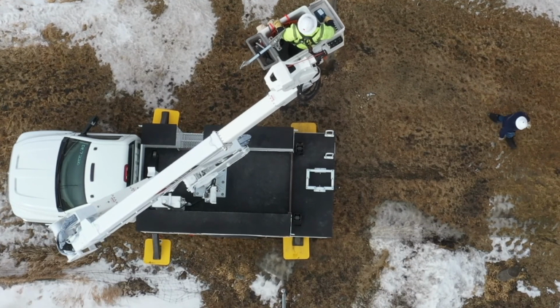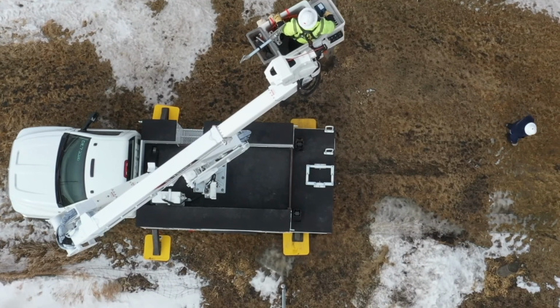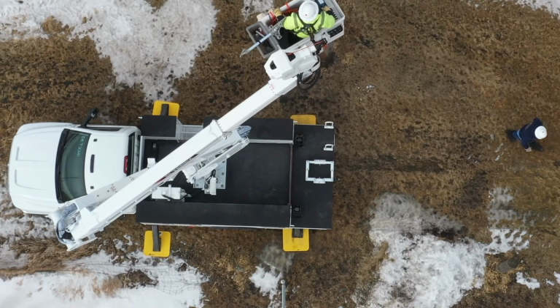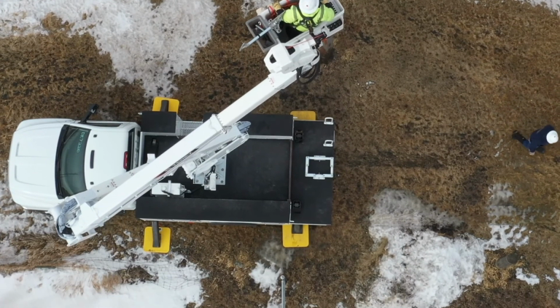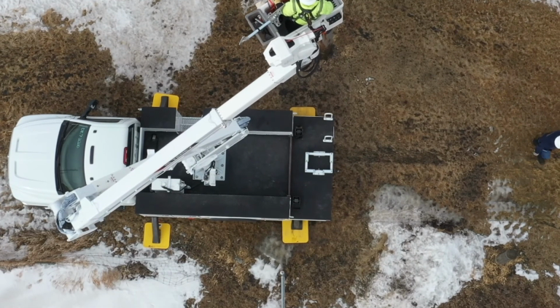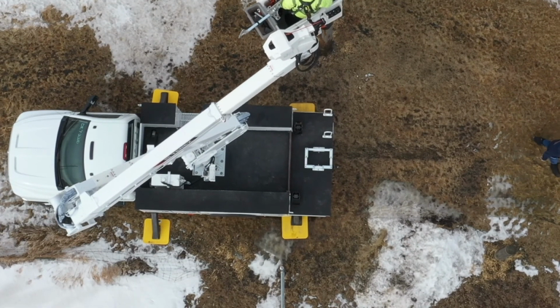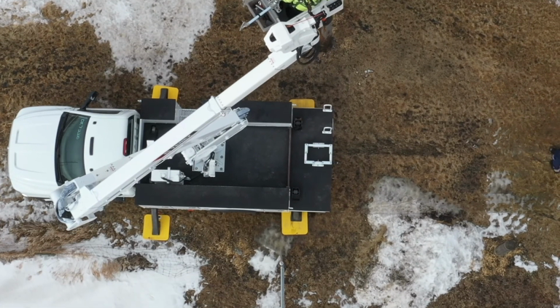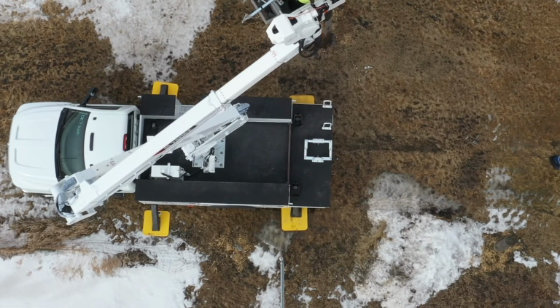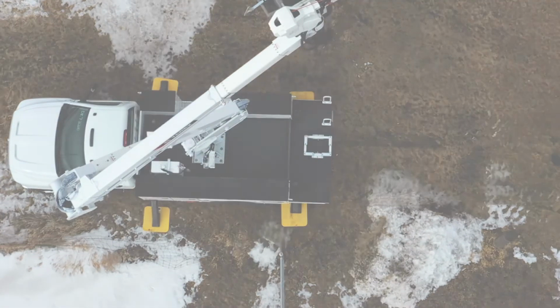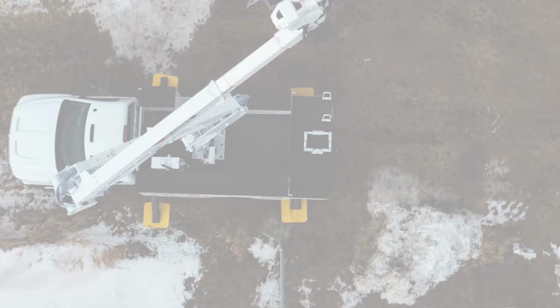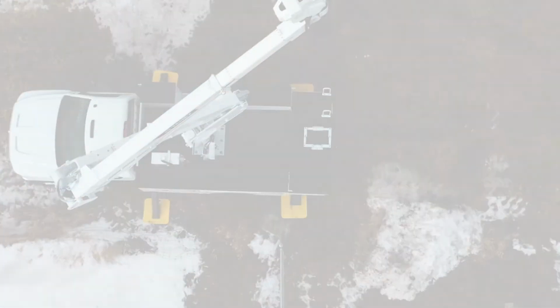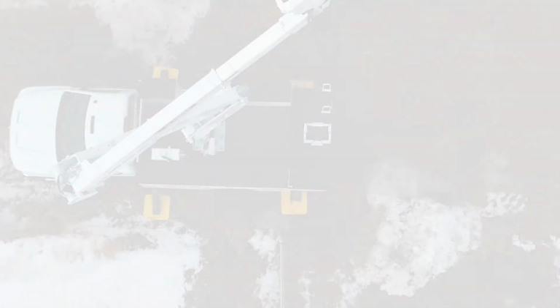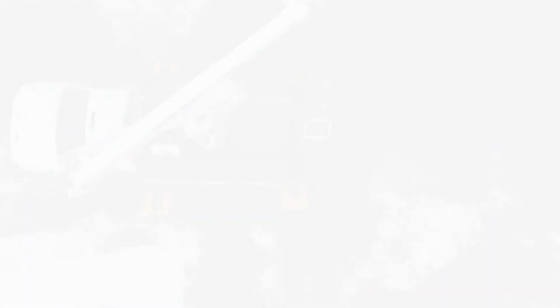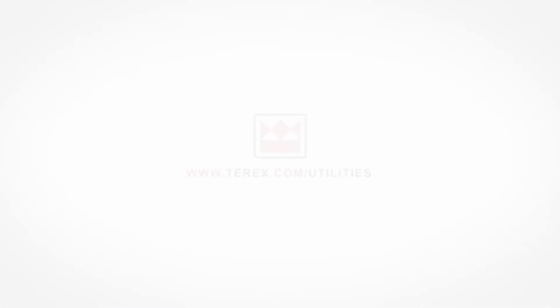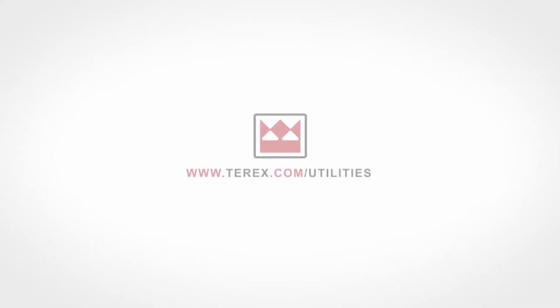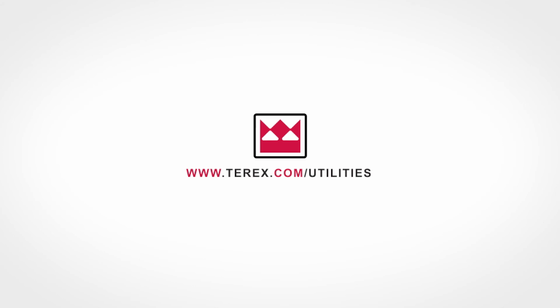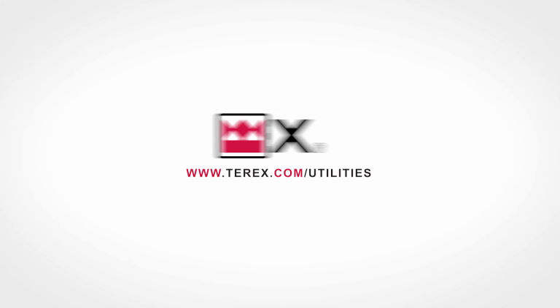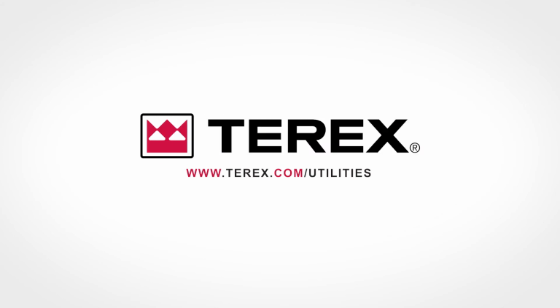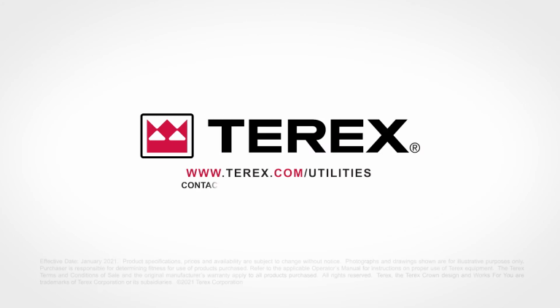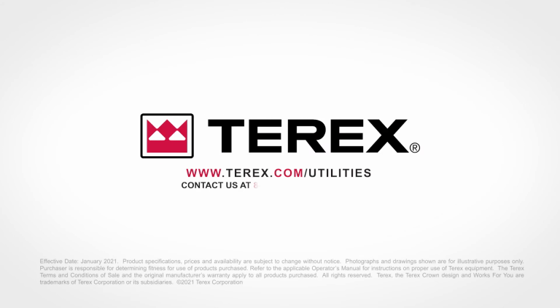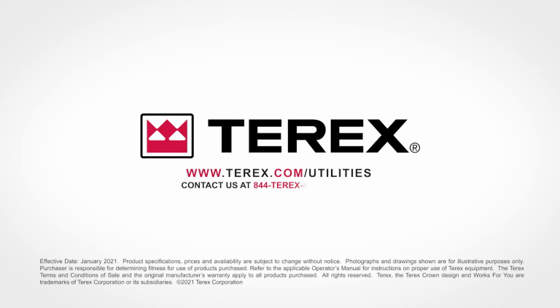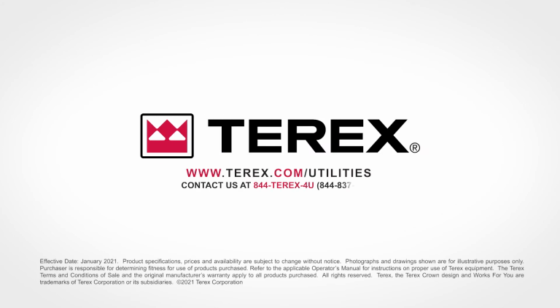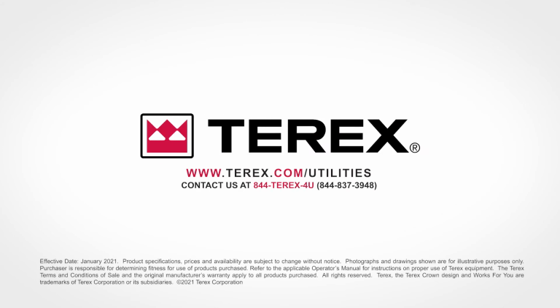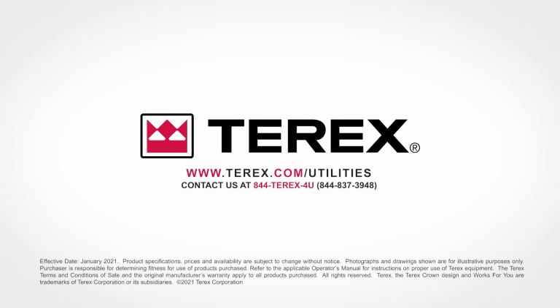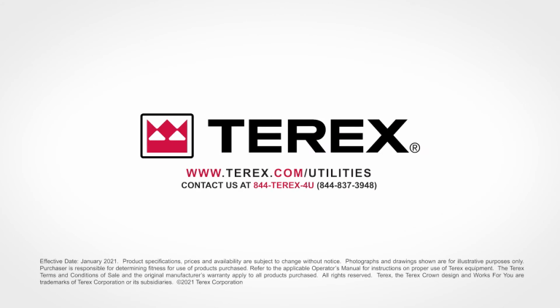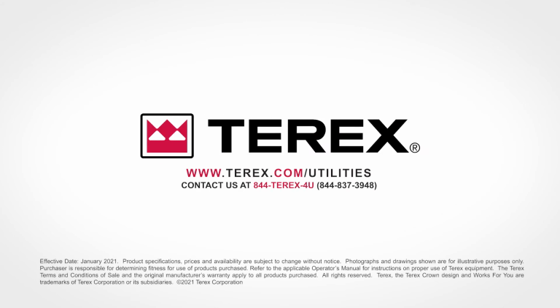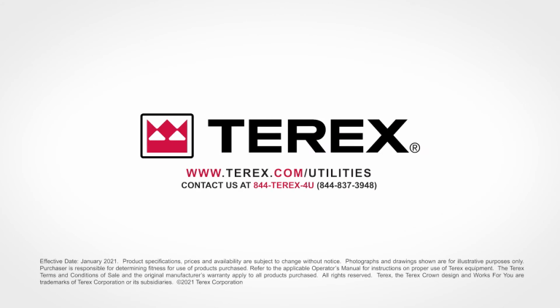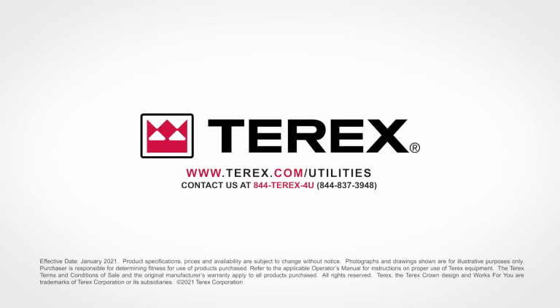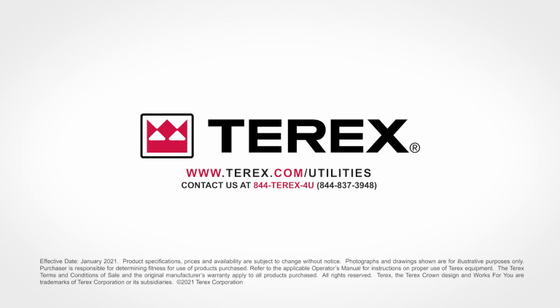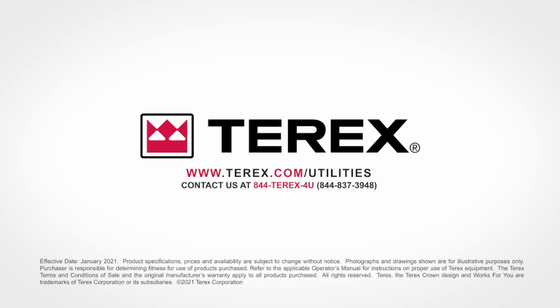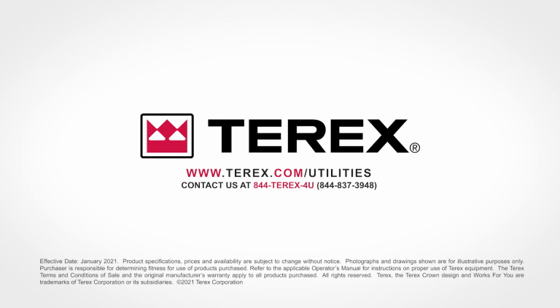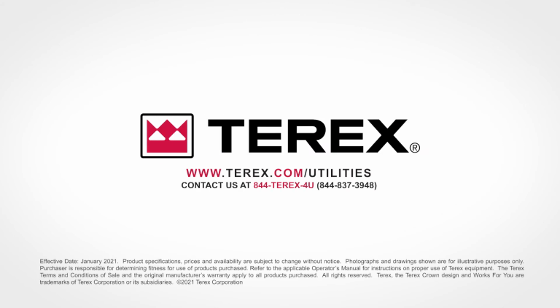Interested? Contact your Terex Utilities Account Manager at 1-844-TEREX-4U.